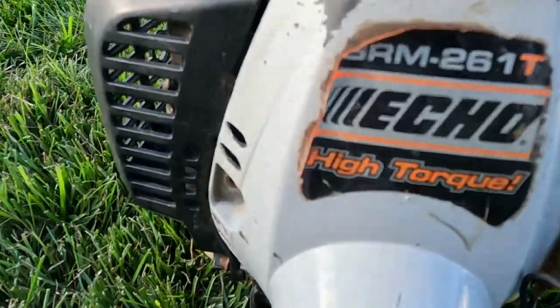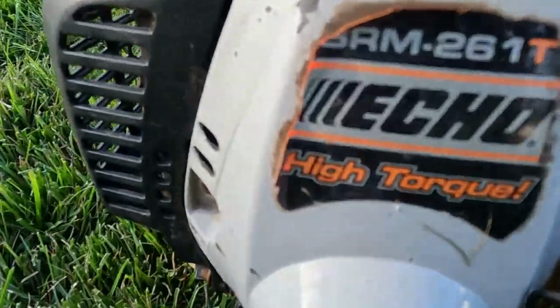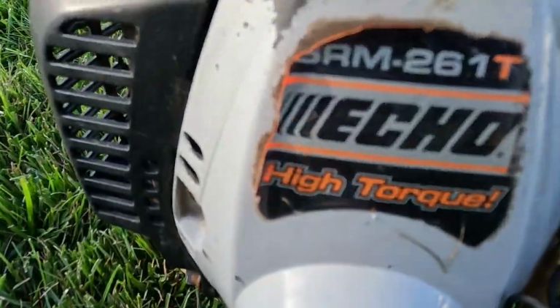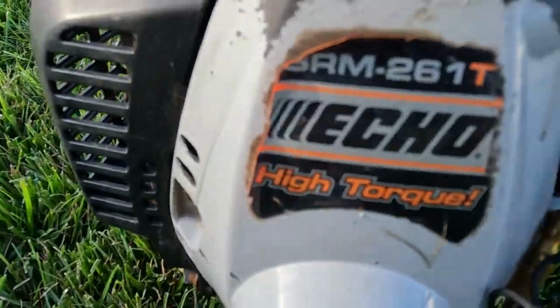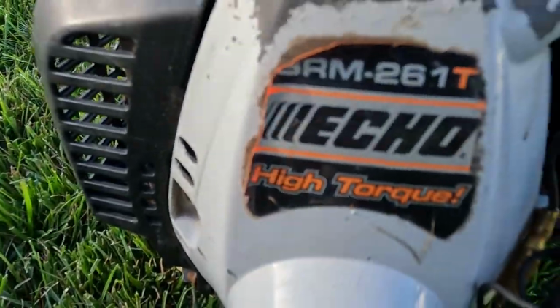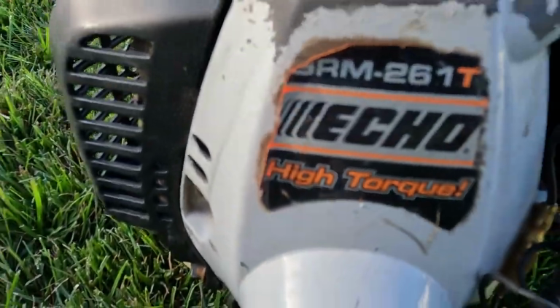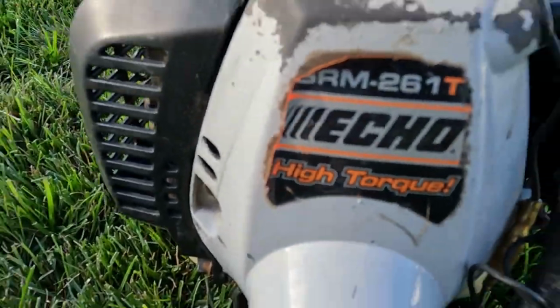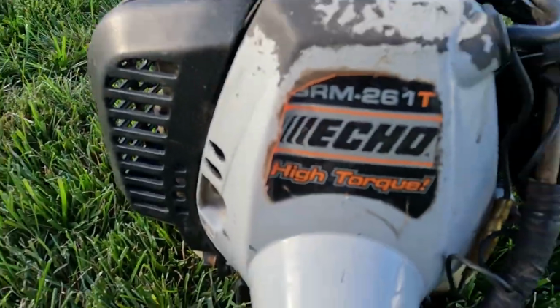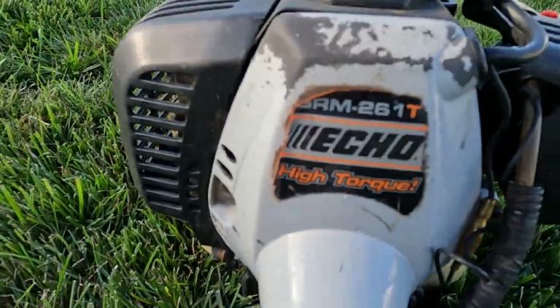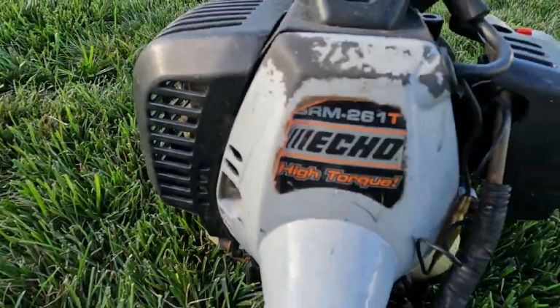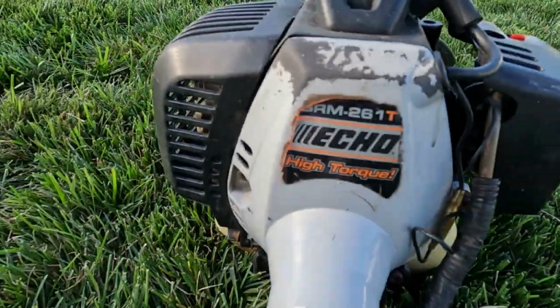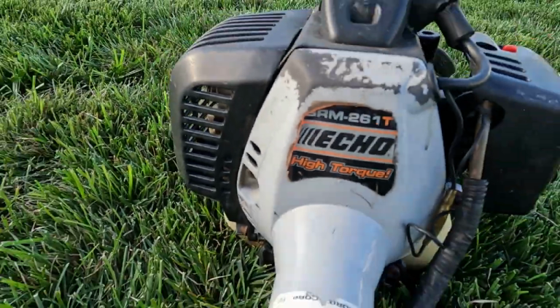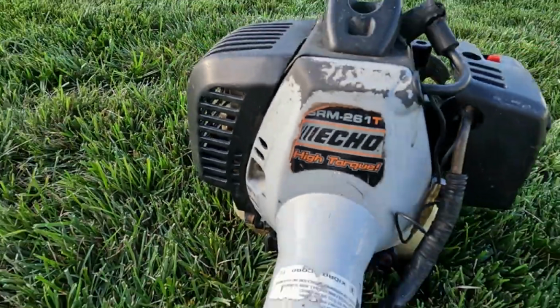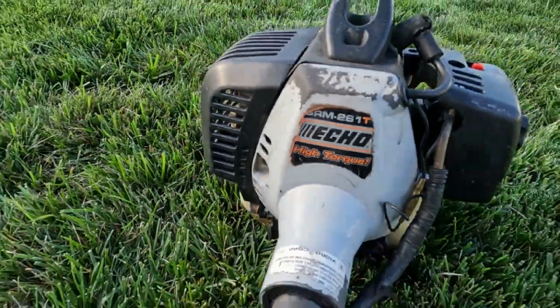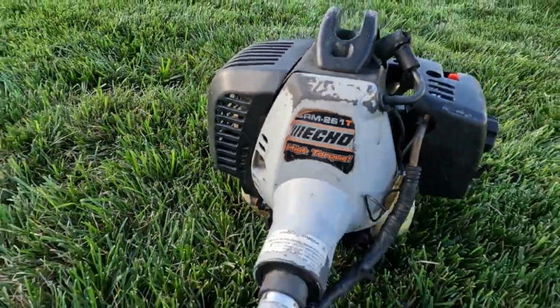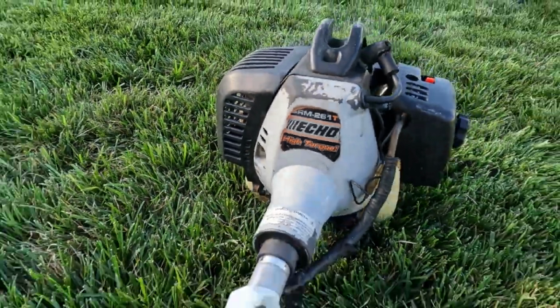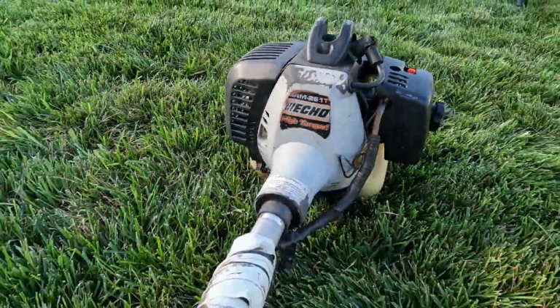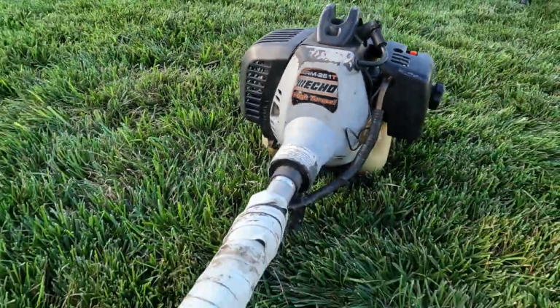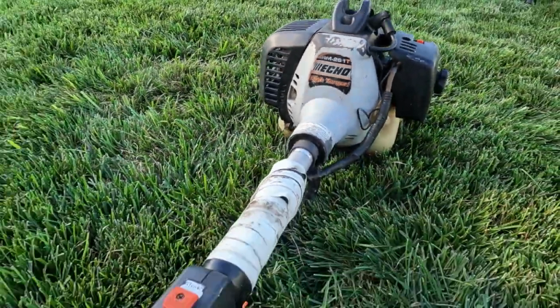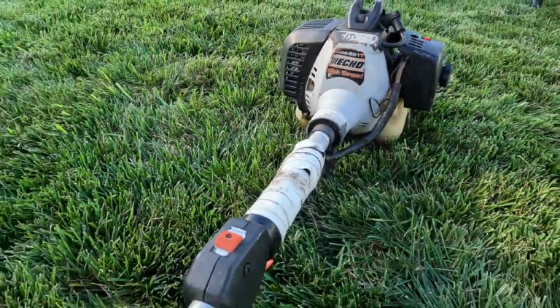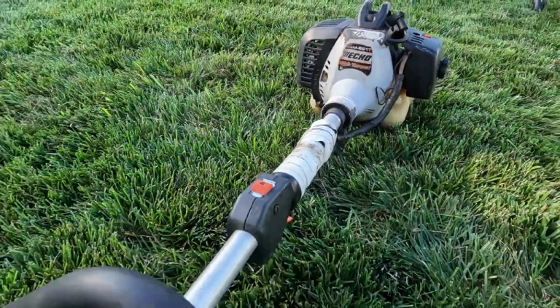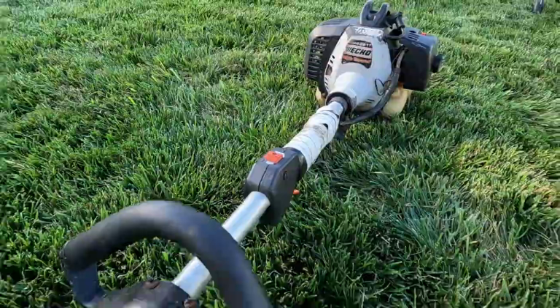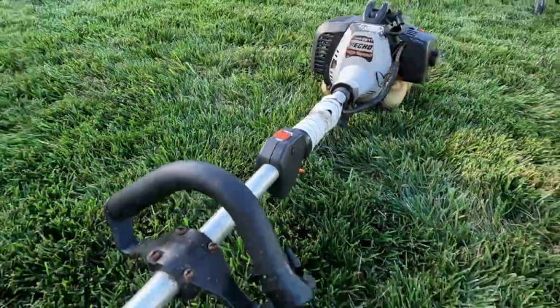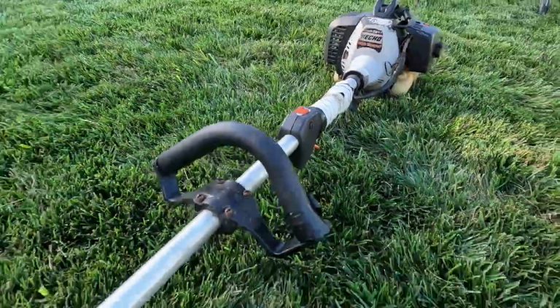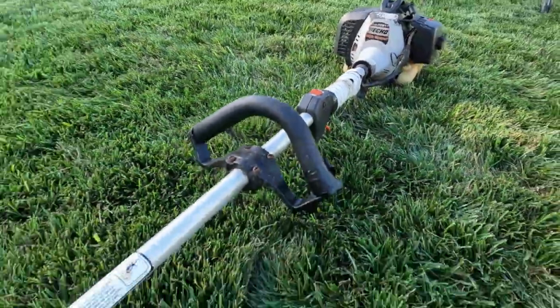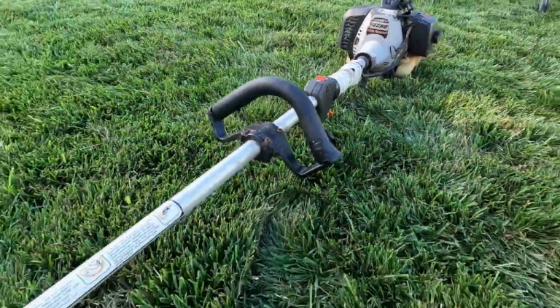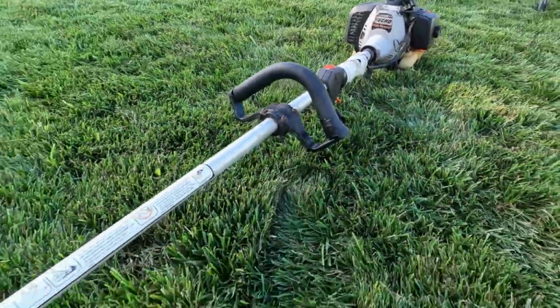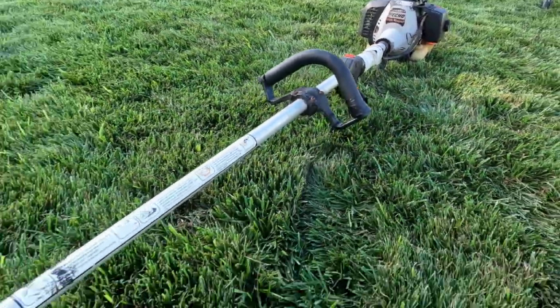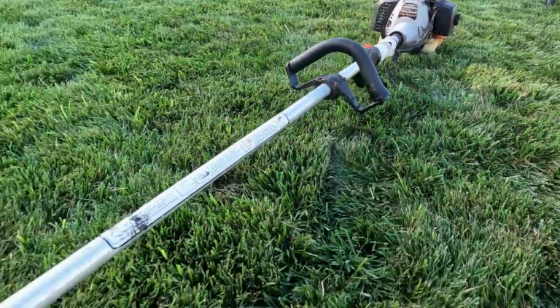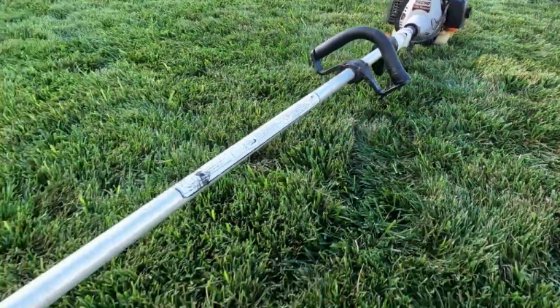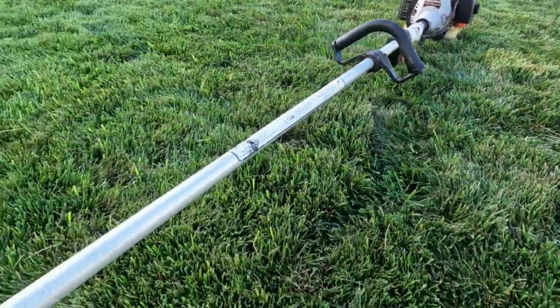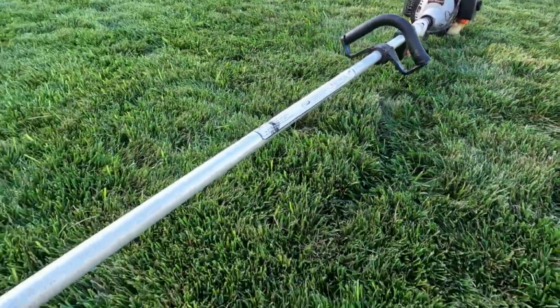This is an Echo string trimmer. It's an SRM 261. It was actually made in 2006.